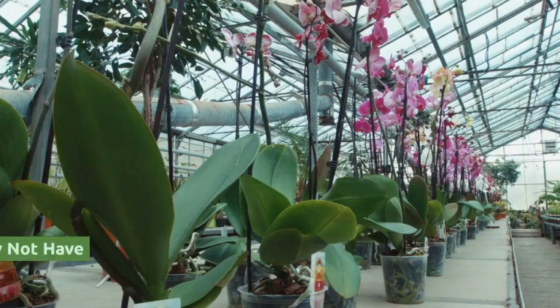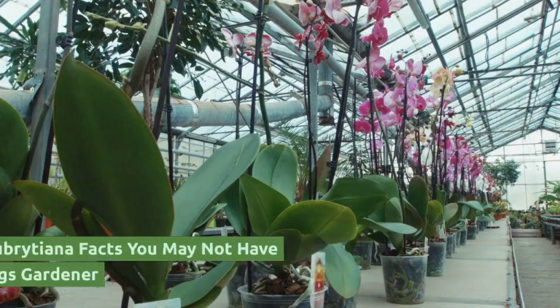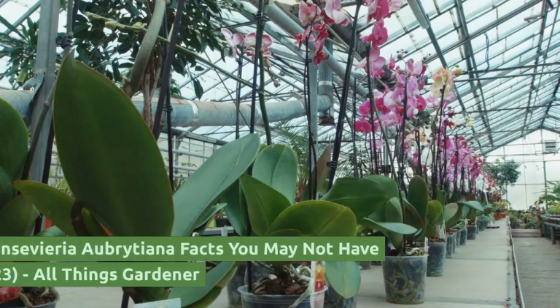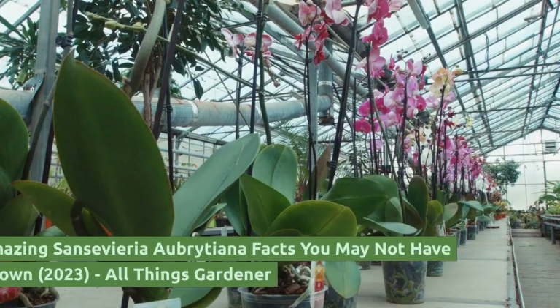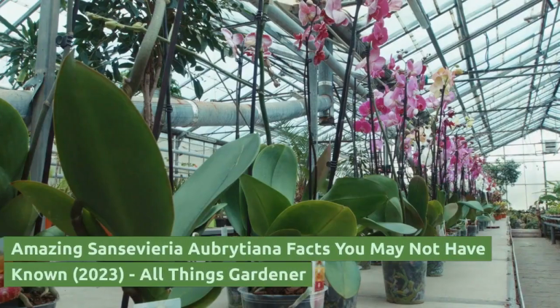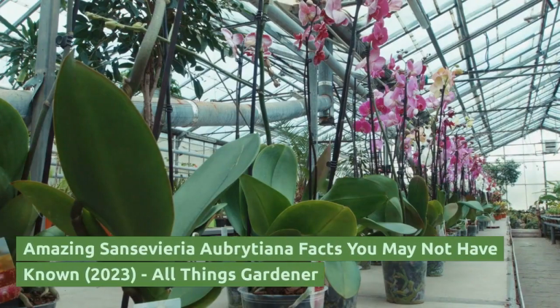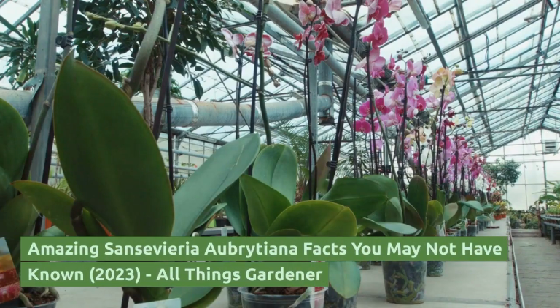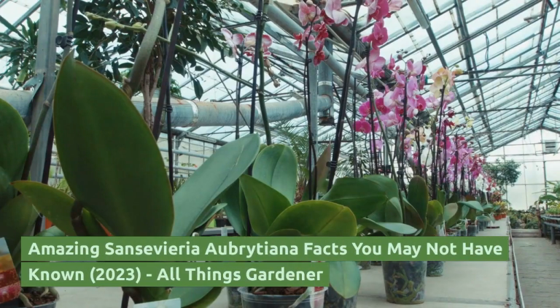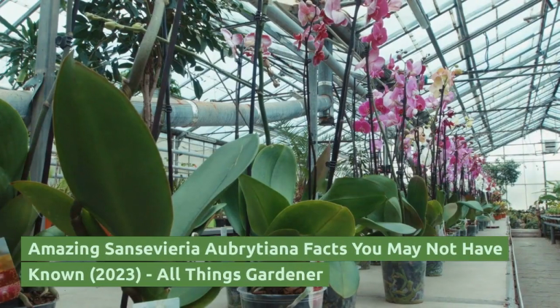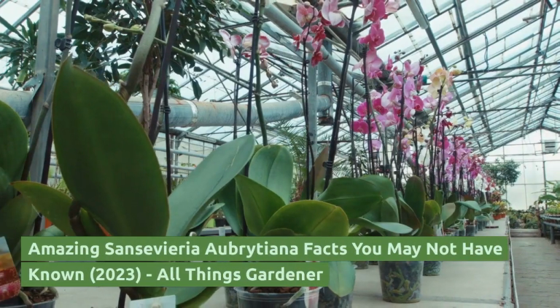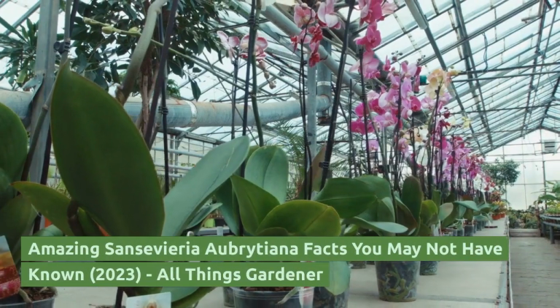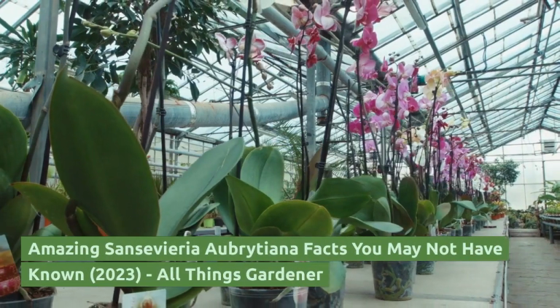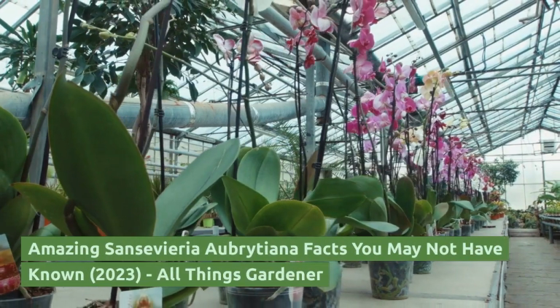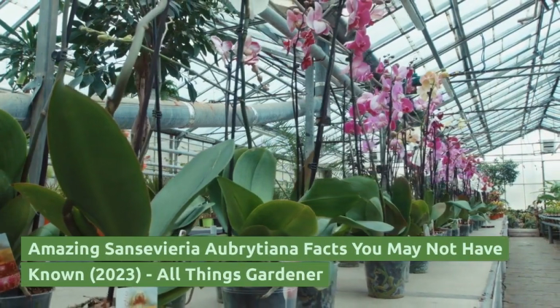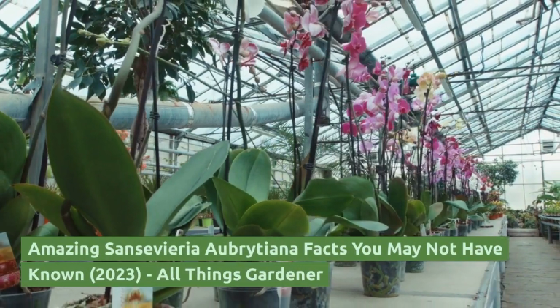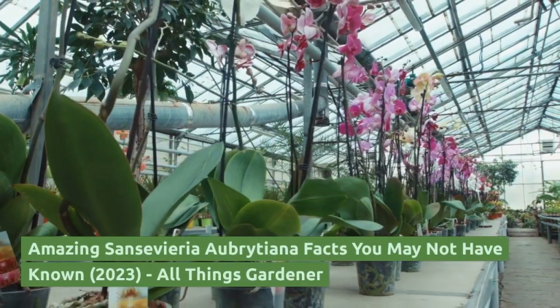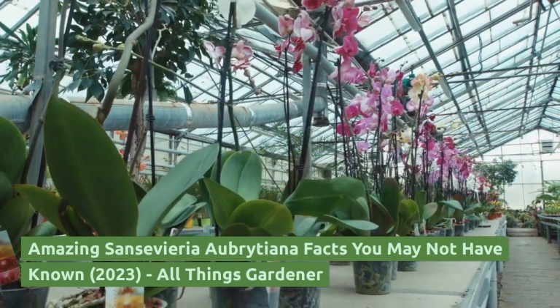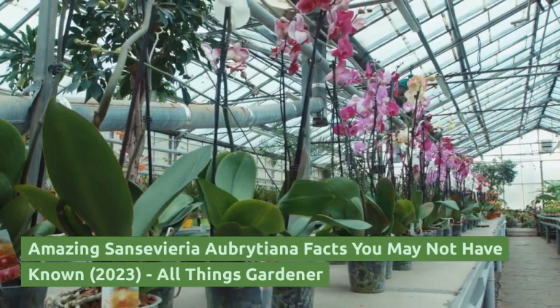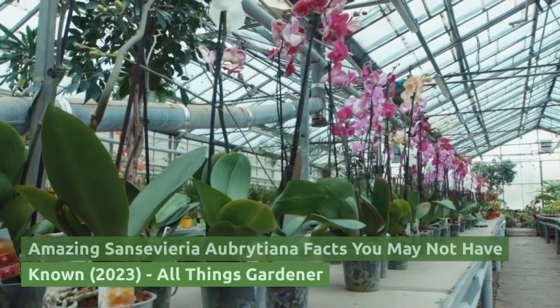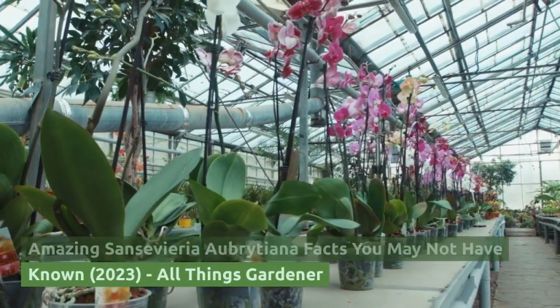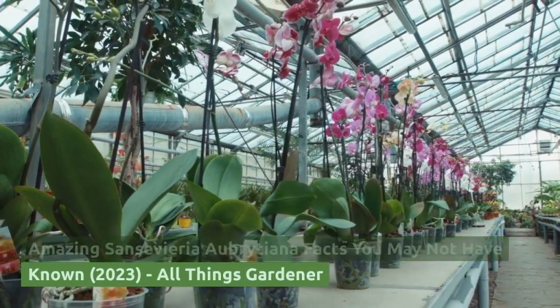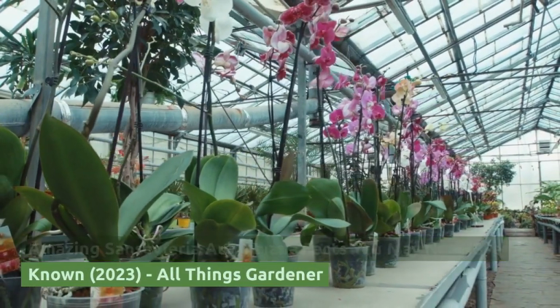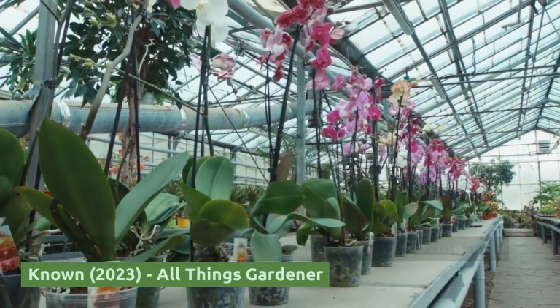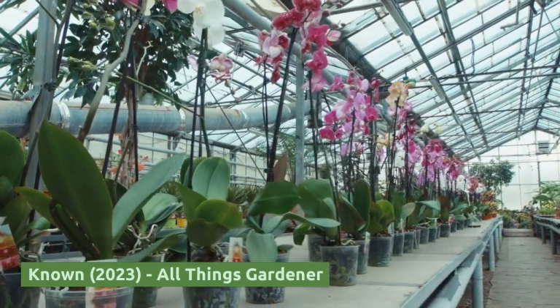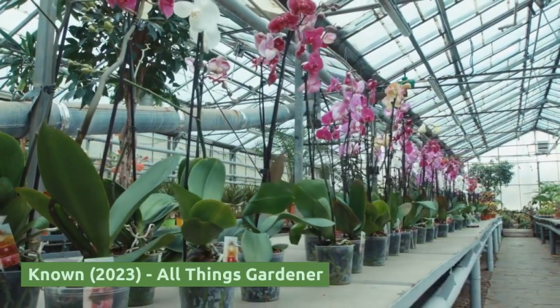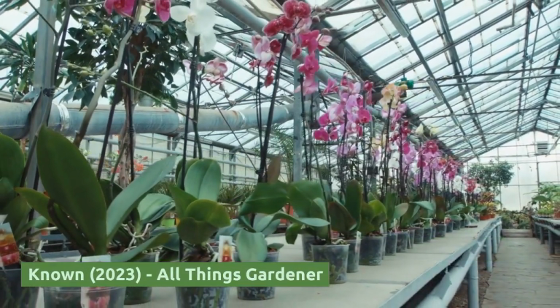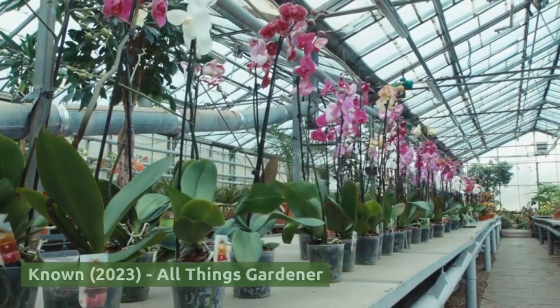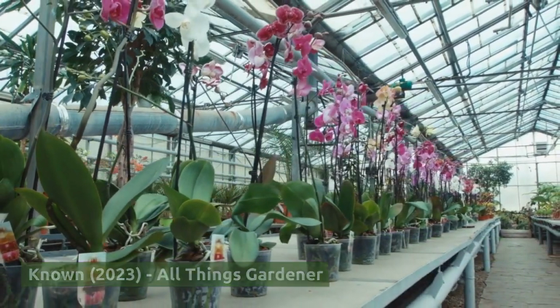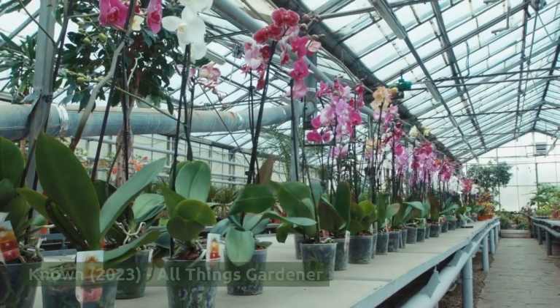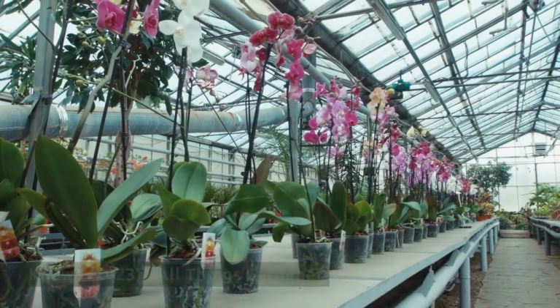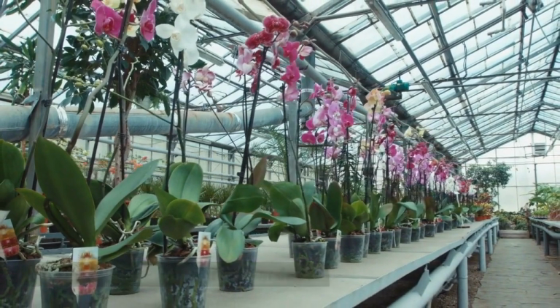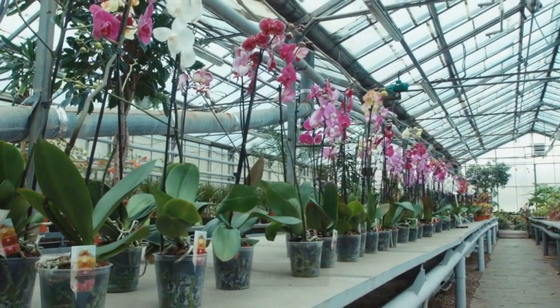Amazing Sansevieria Aubretiana Facts You May Not Have Known. 2023. All Things Gardener.